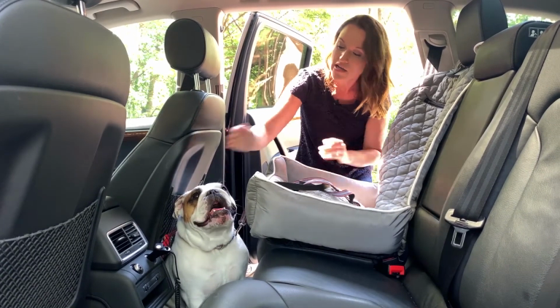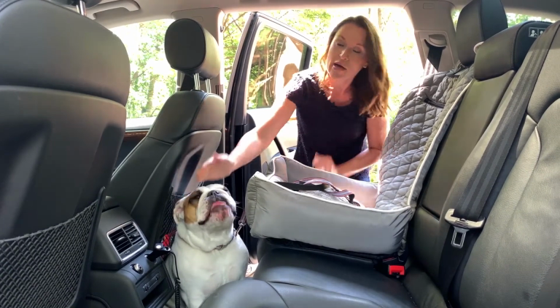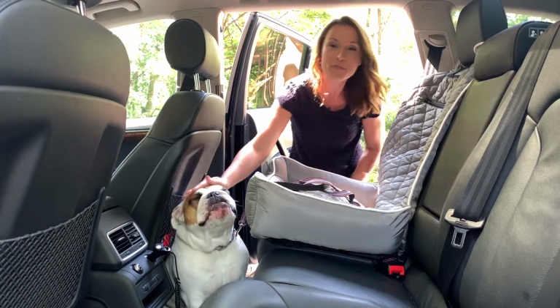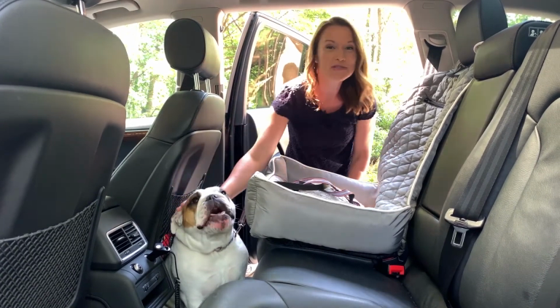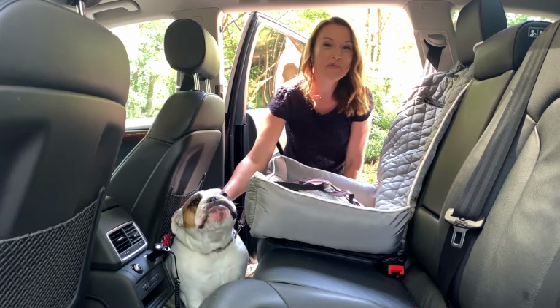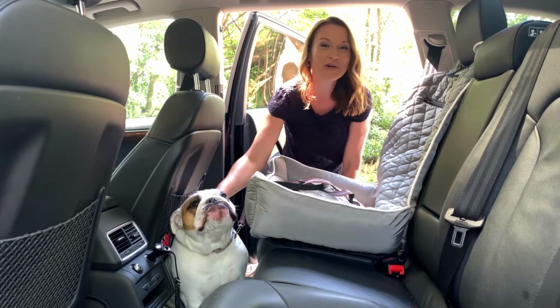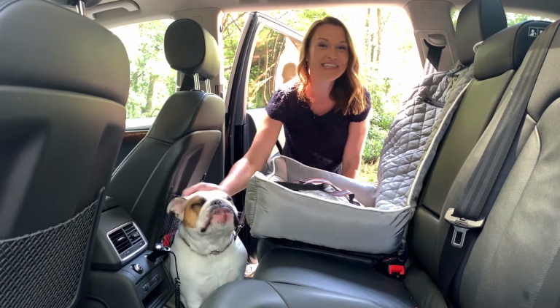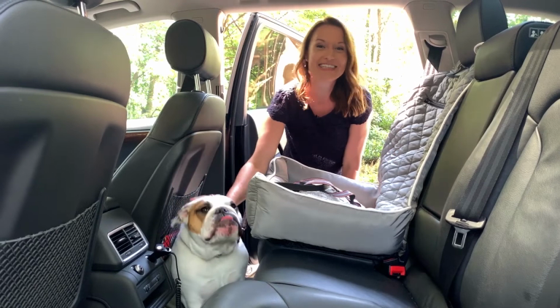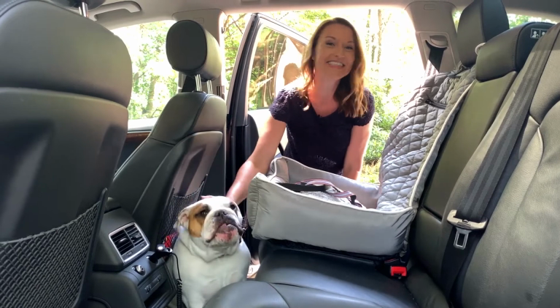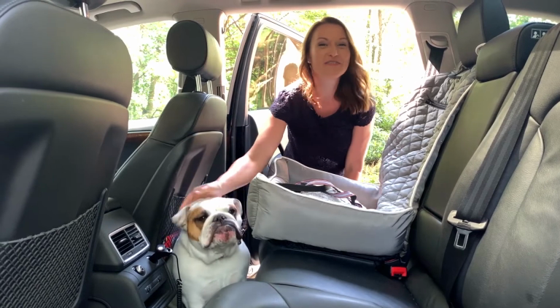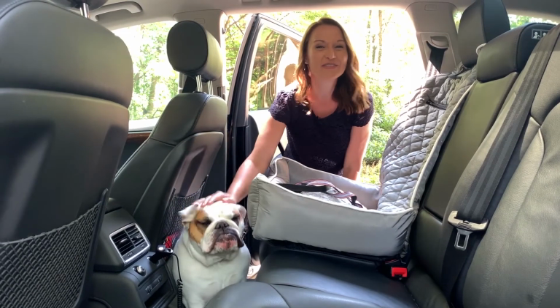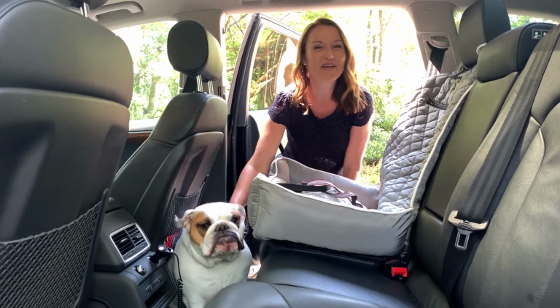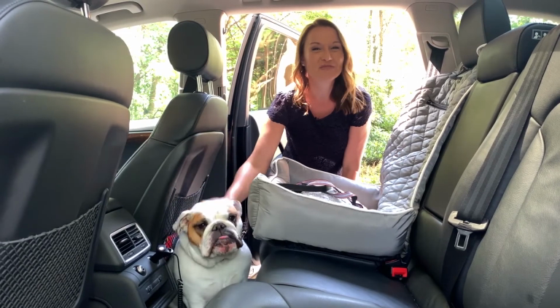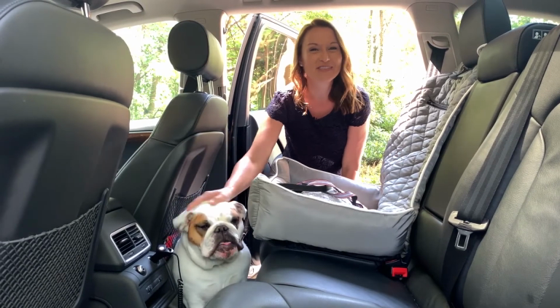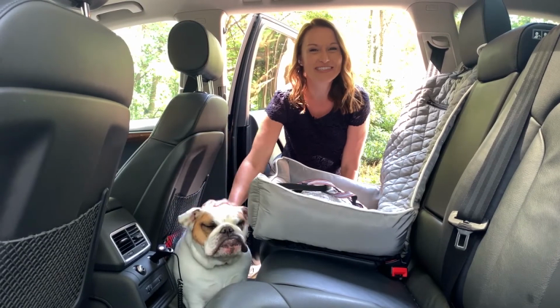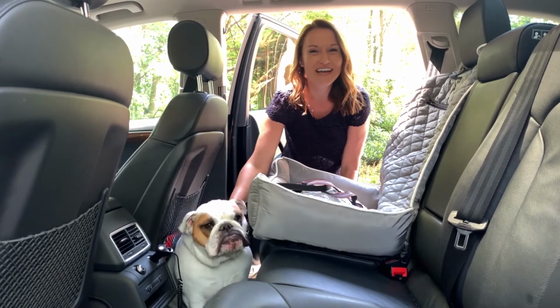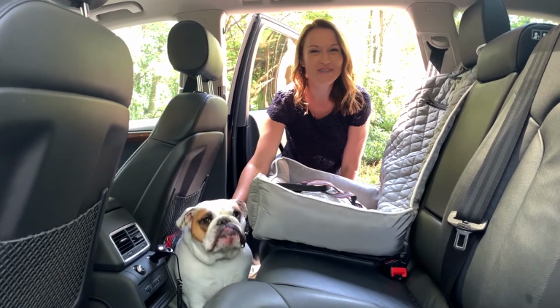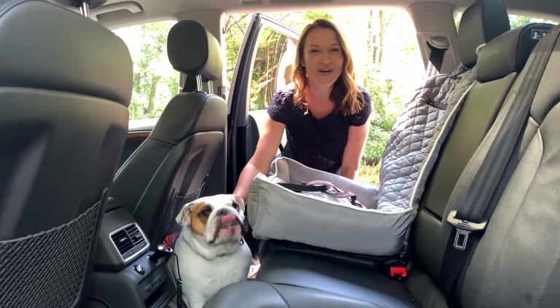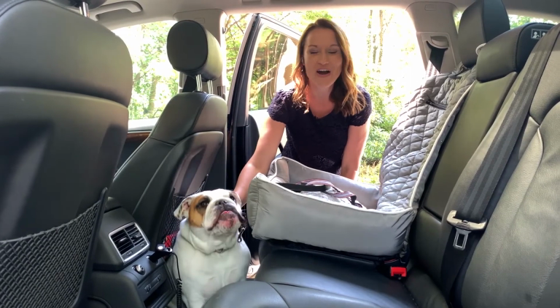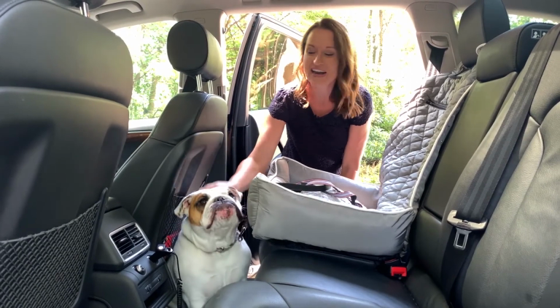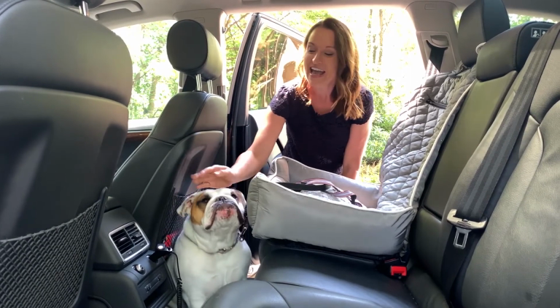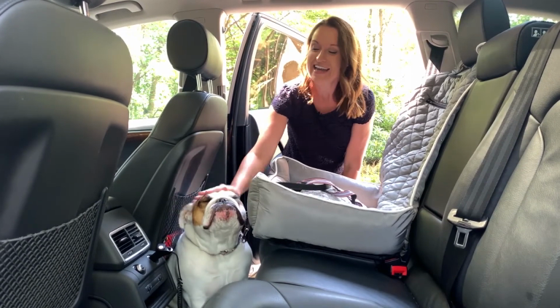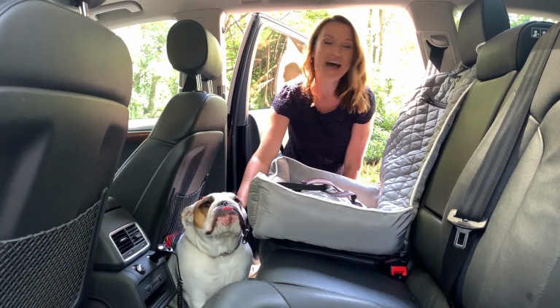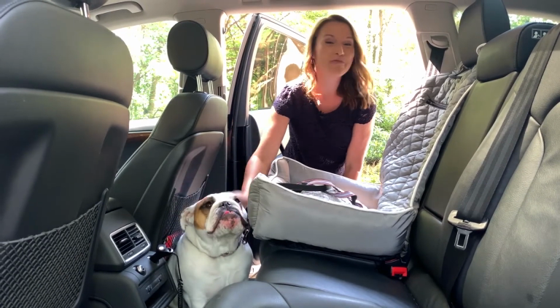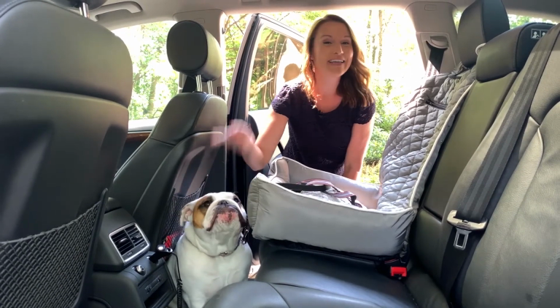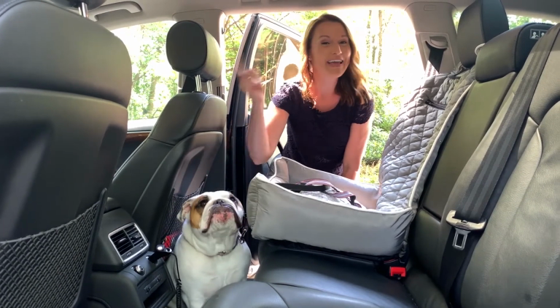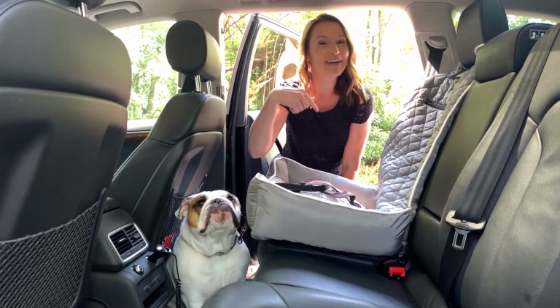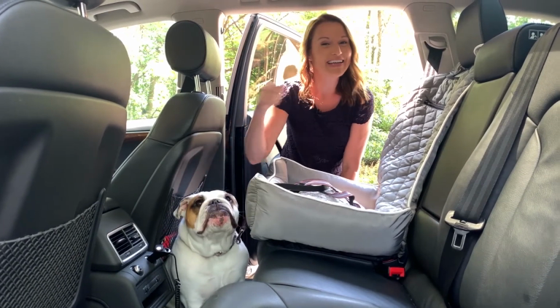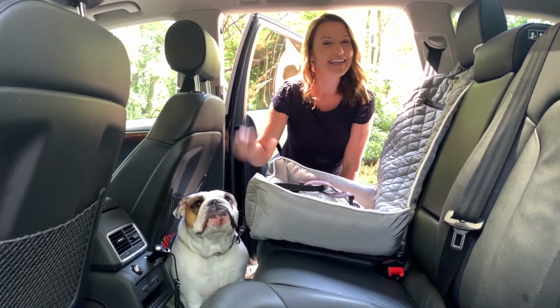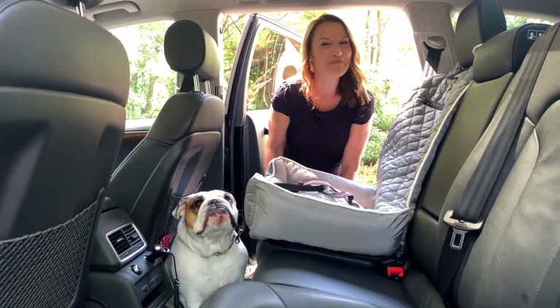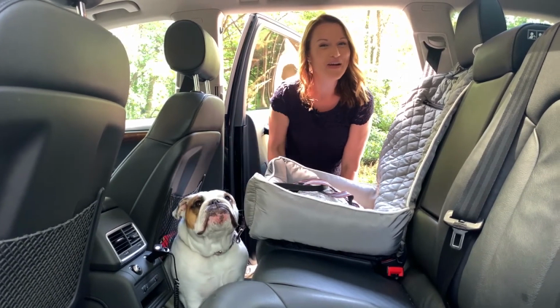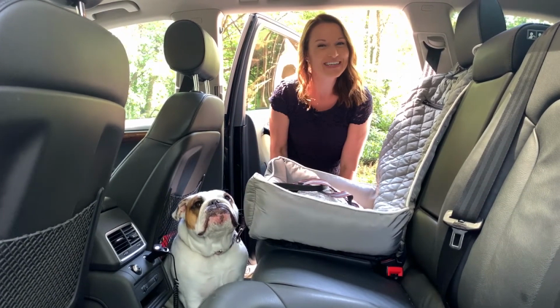But most importantly, Daisy feels comfortable inside of the car, and now we can get ready to hit the park.